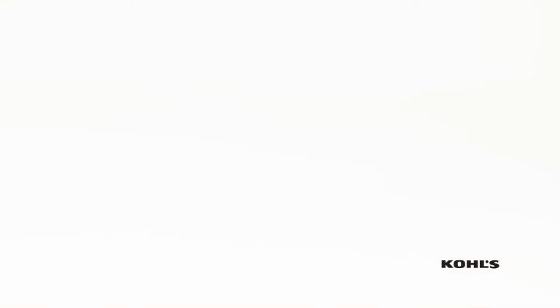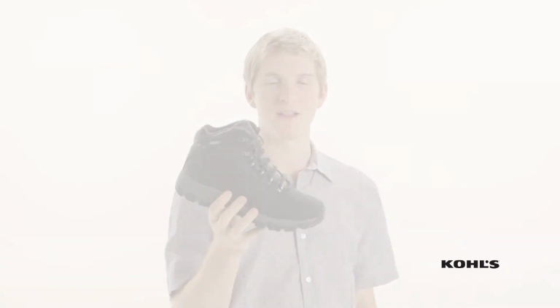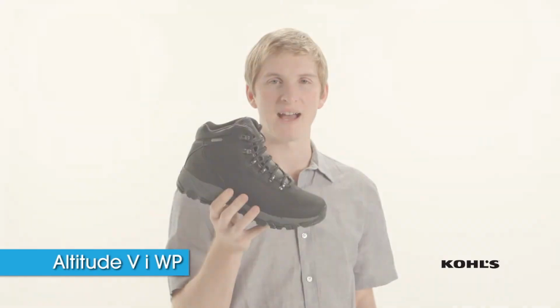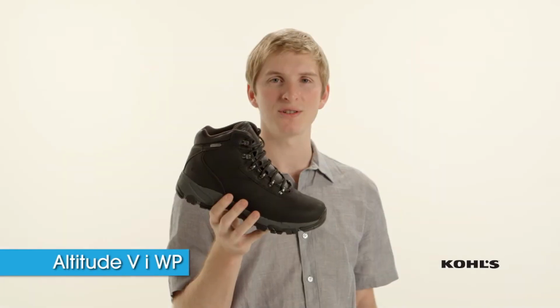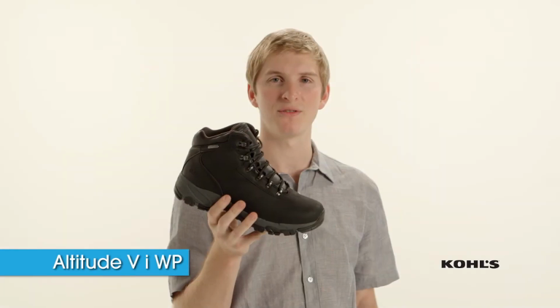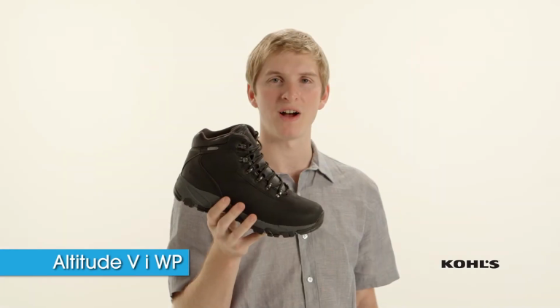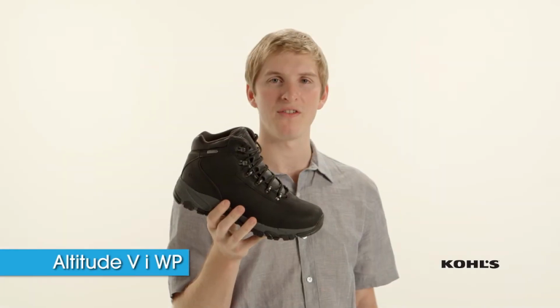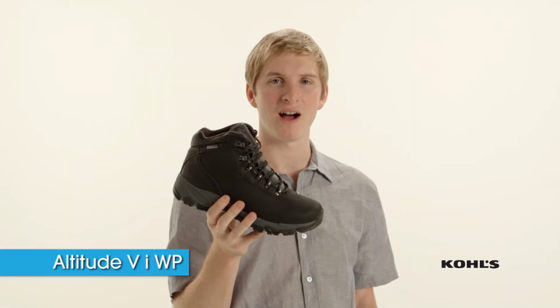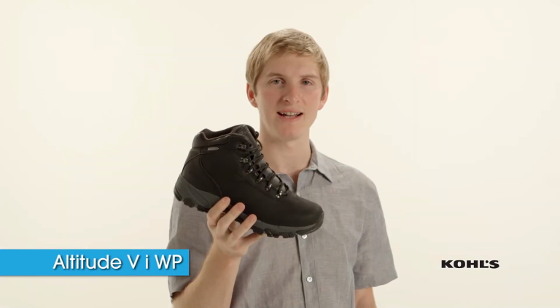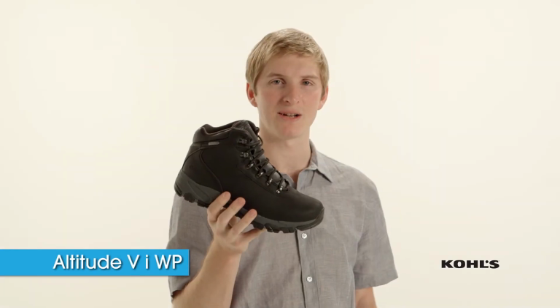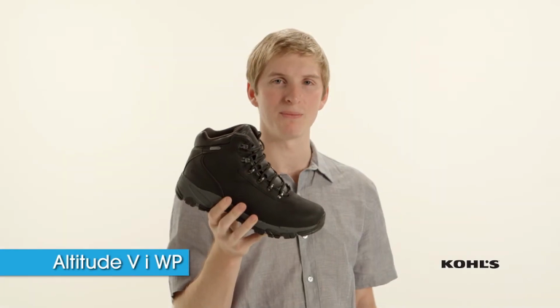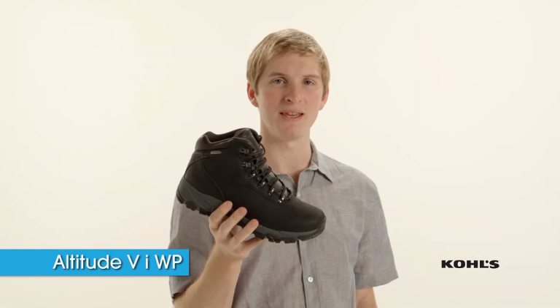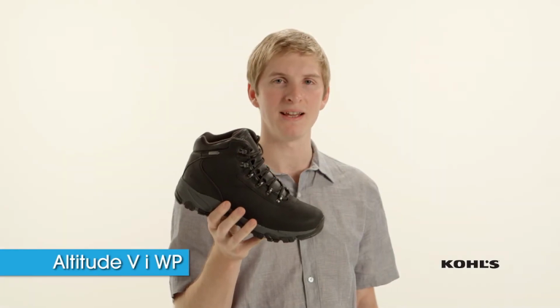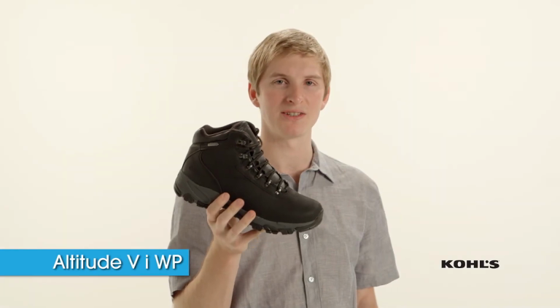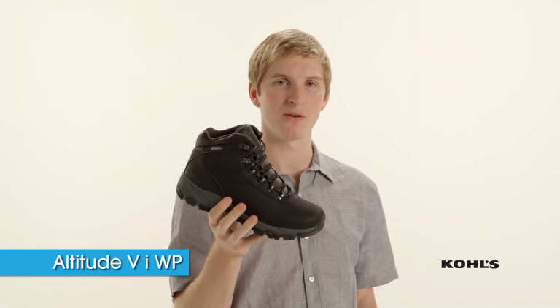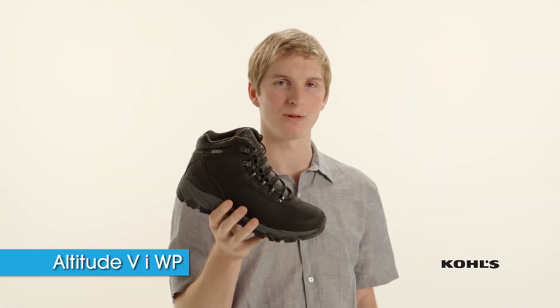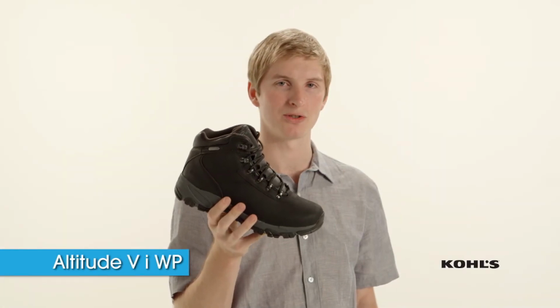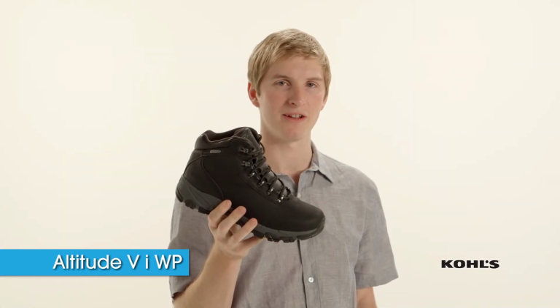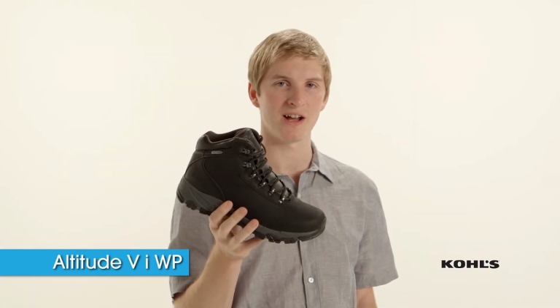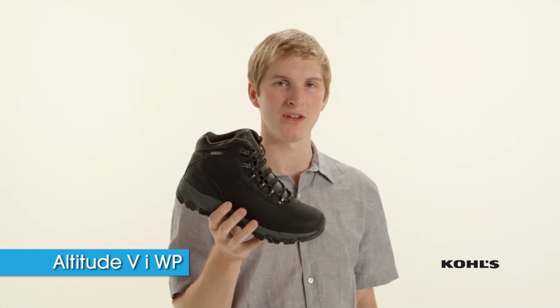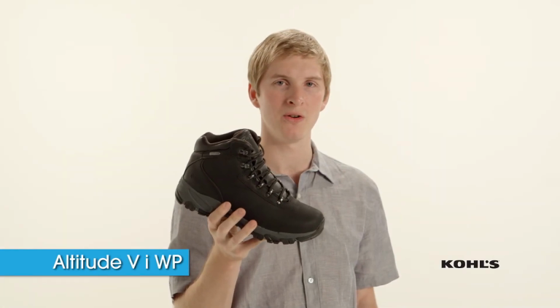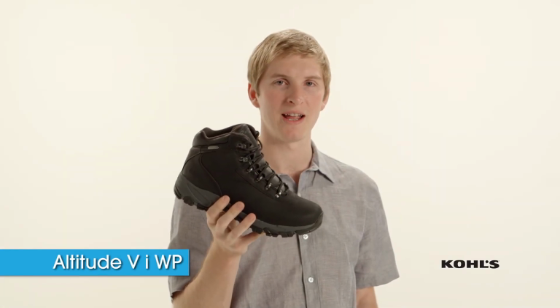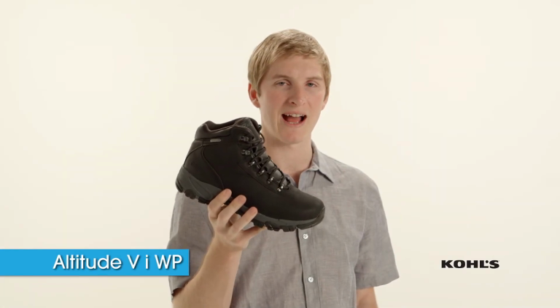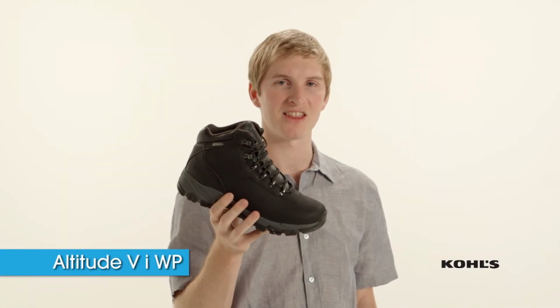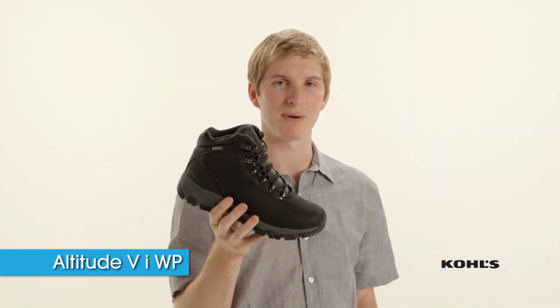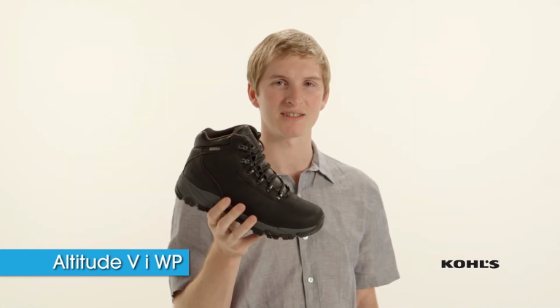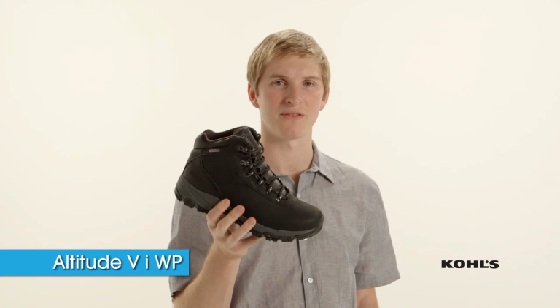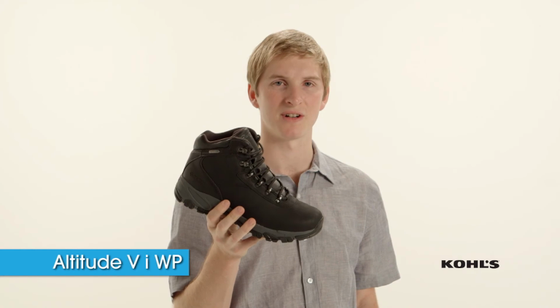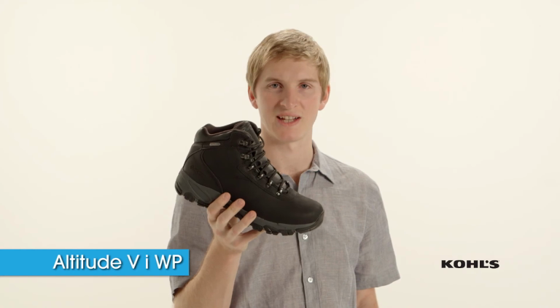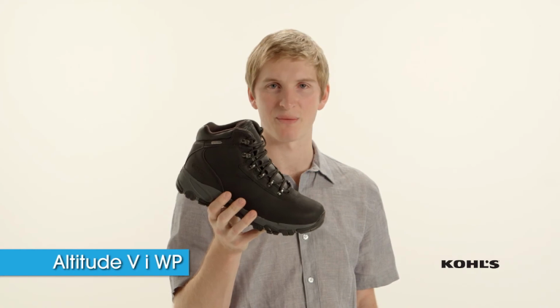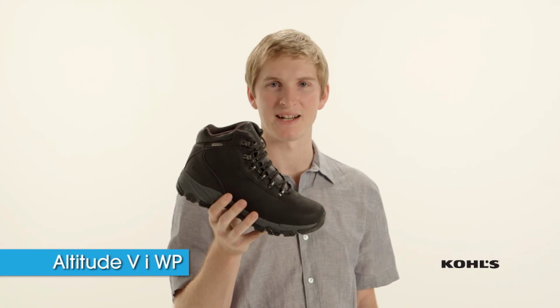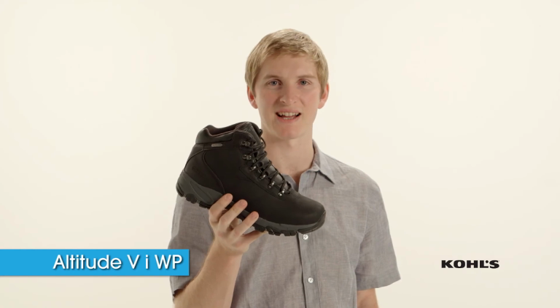The Altitude 5i WP is known for its great value and out-of-the-box comfort. It's from Hi-Tech.